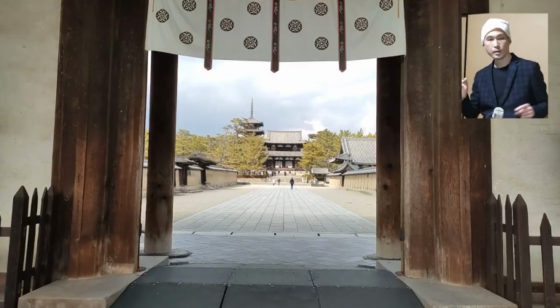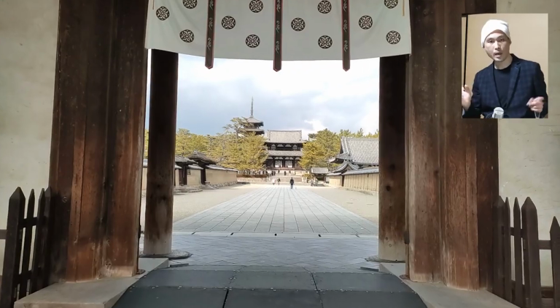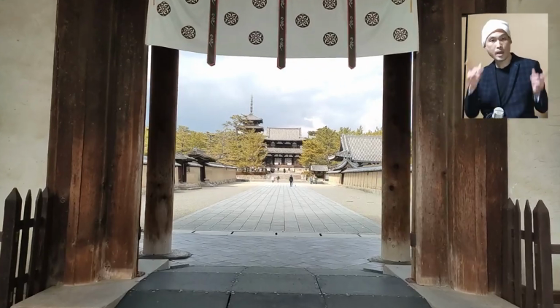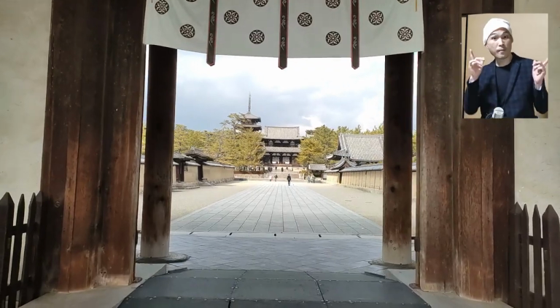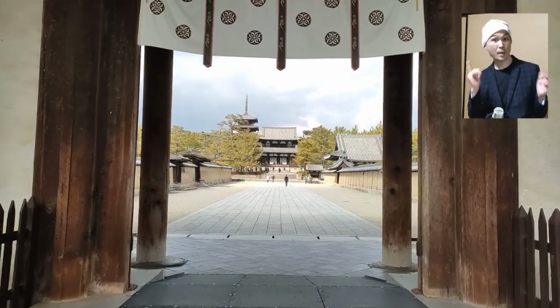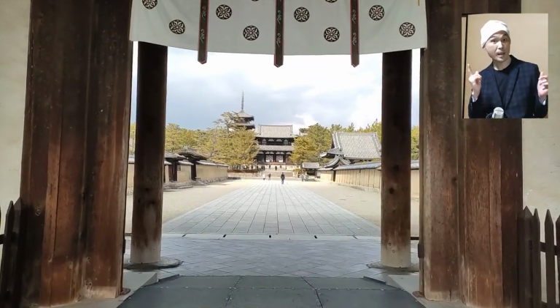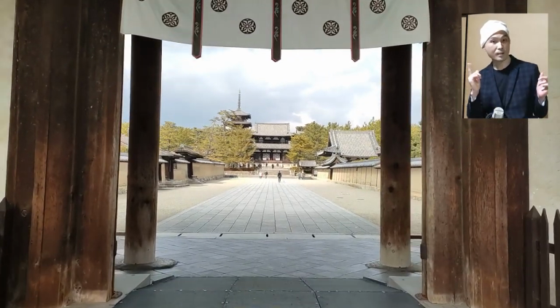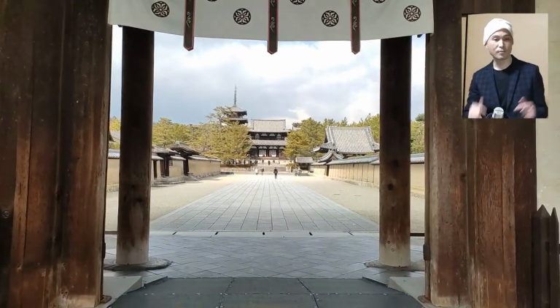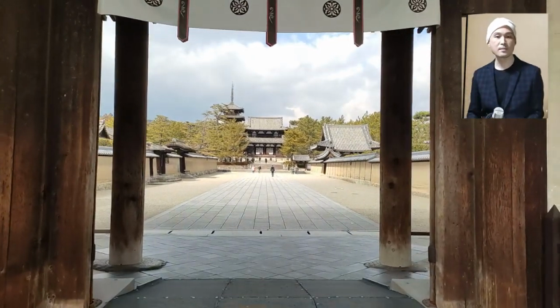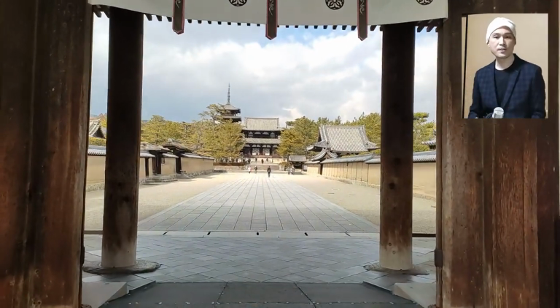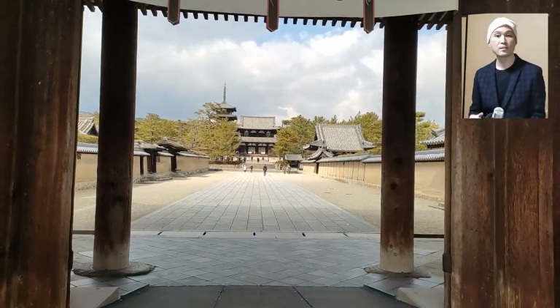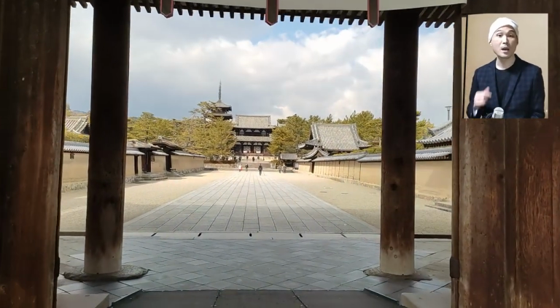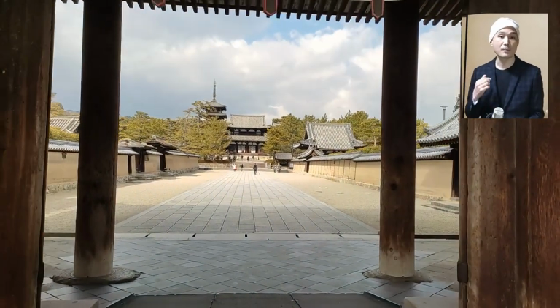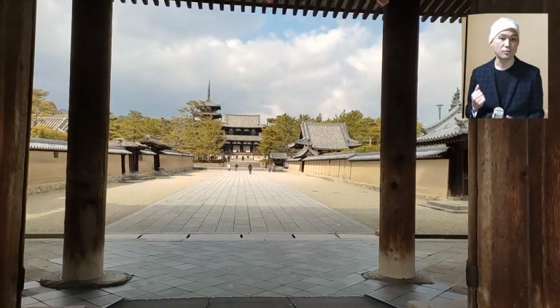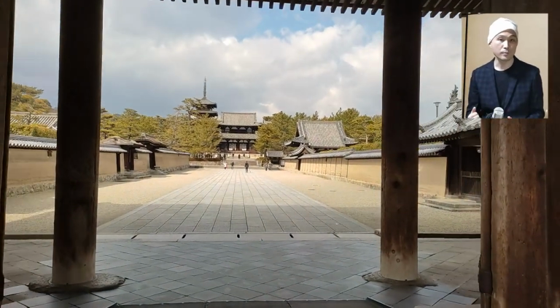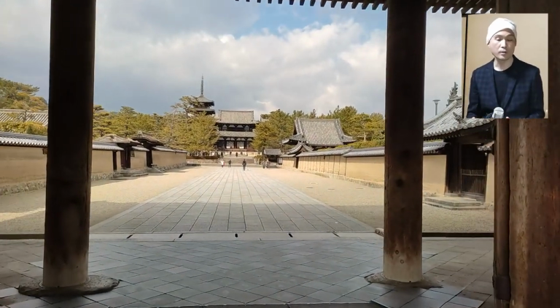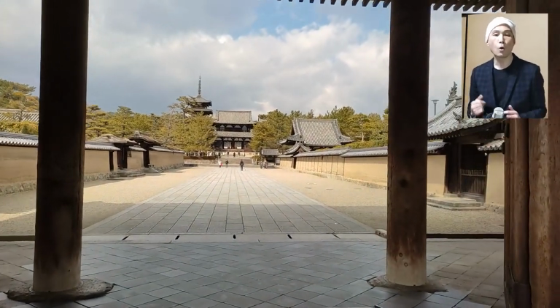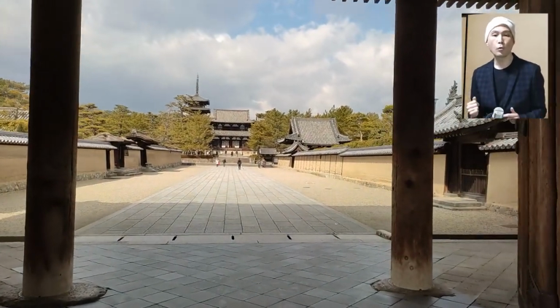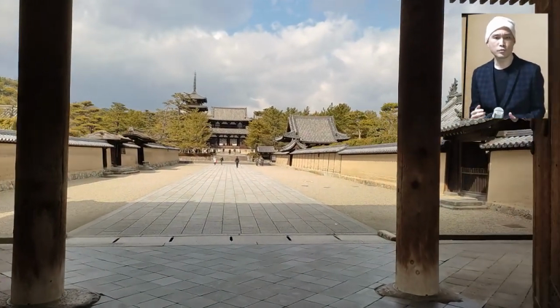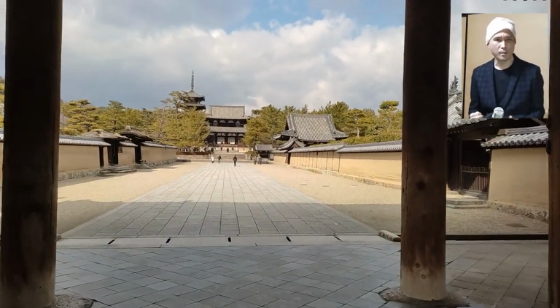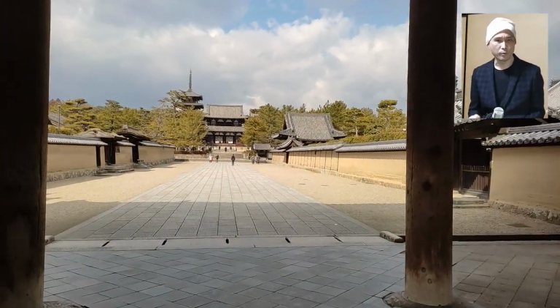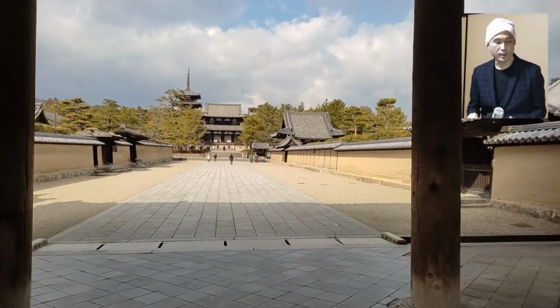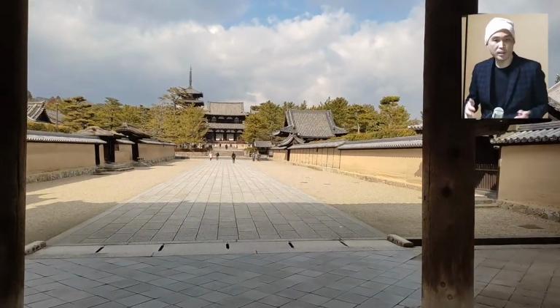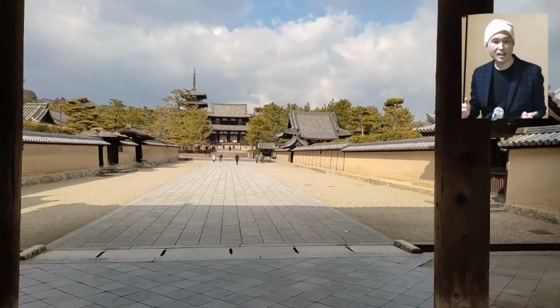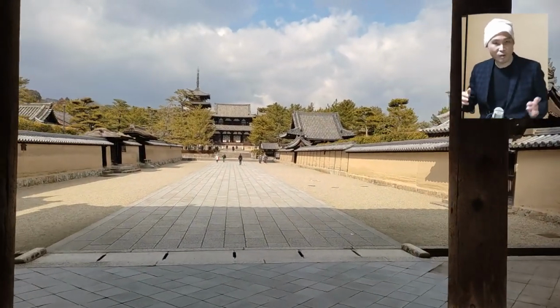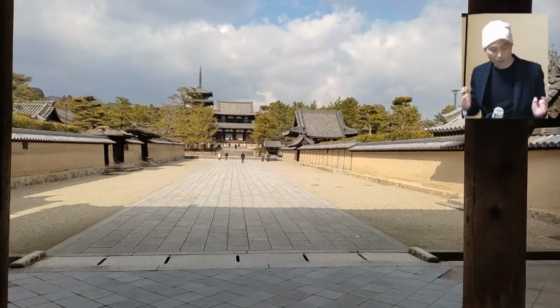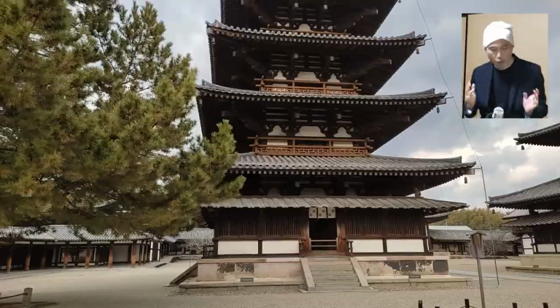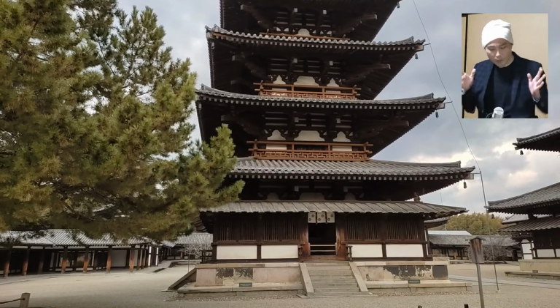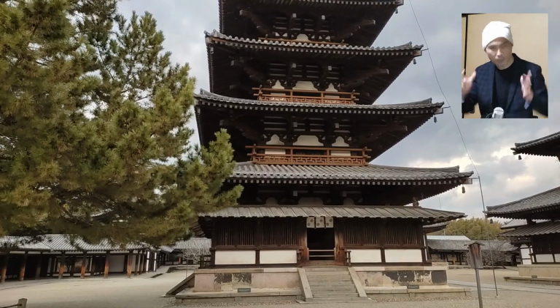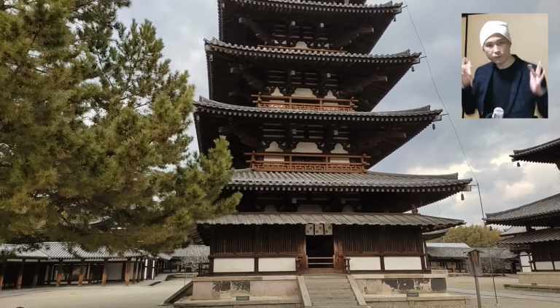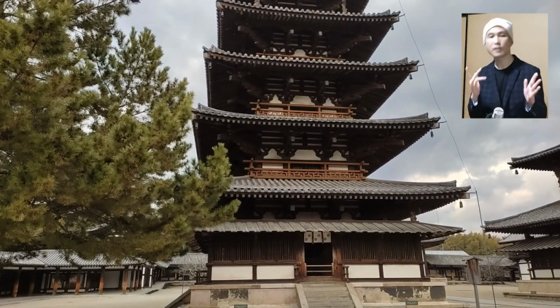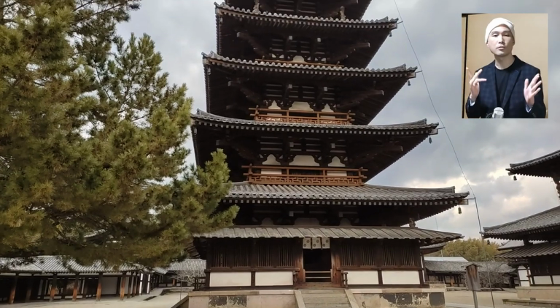Hey everybody! Today's video is about my trip to the Horyuji Temple in Ikaruga Town, Nara Prefecture.